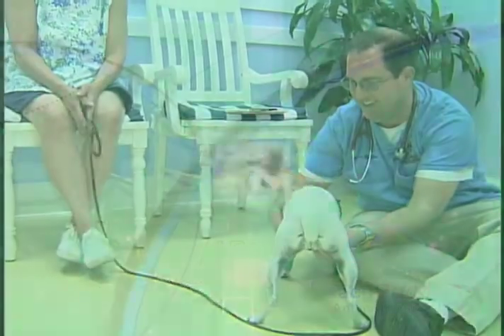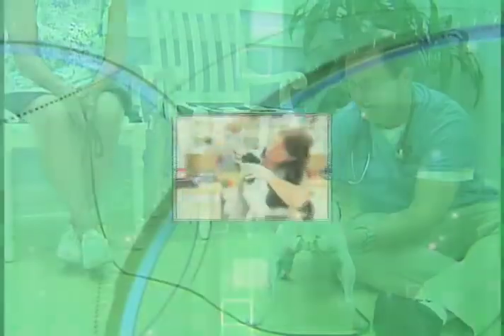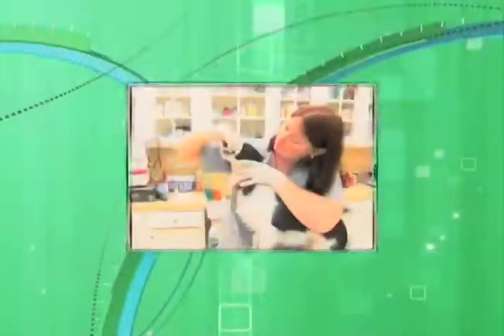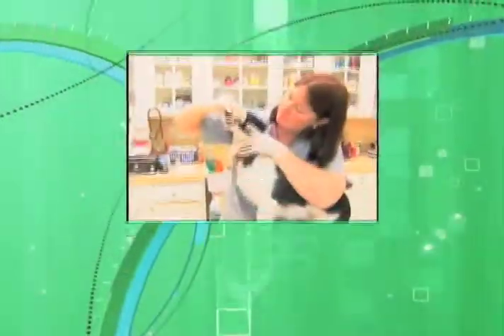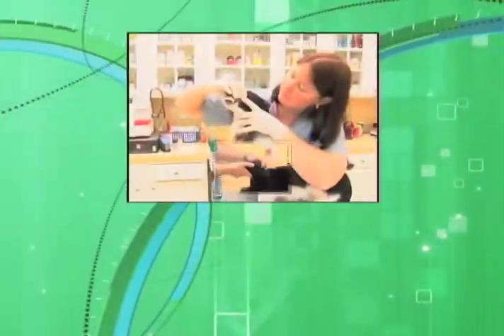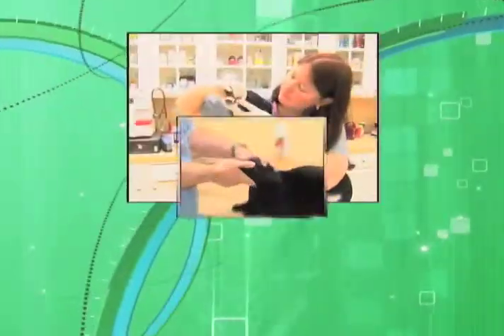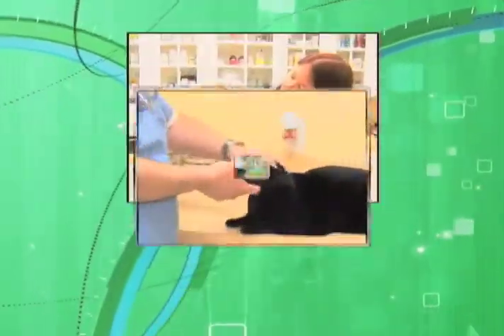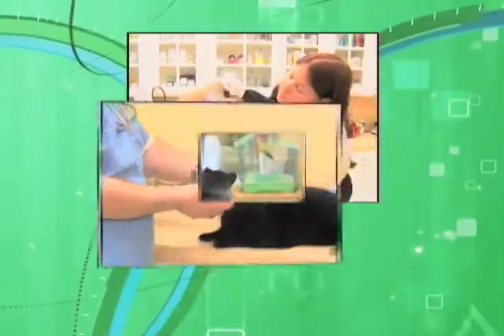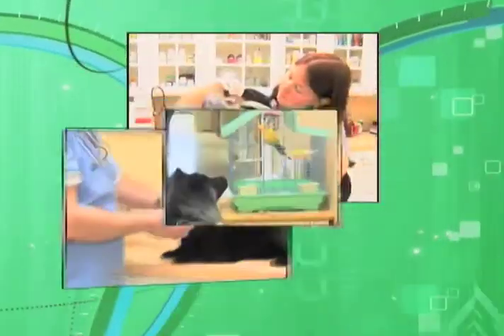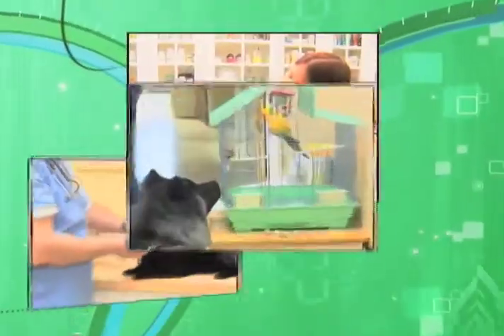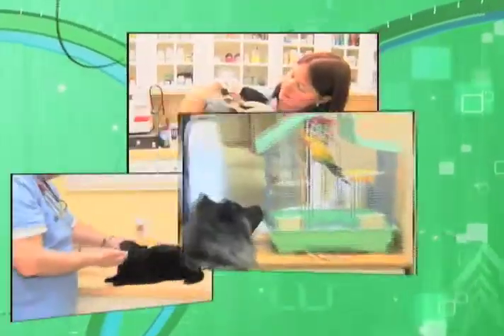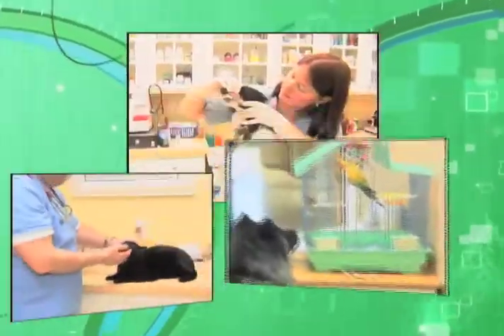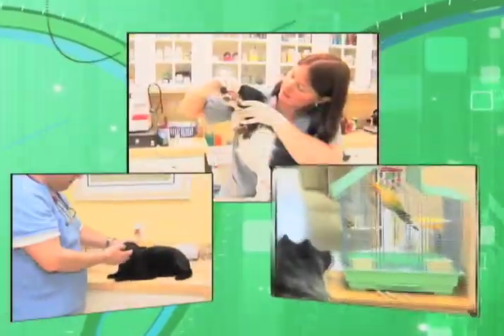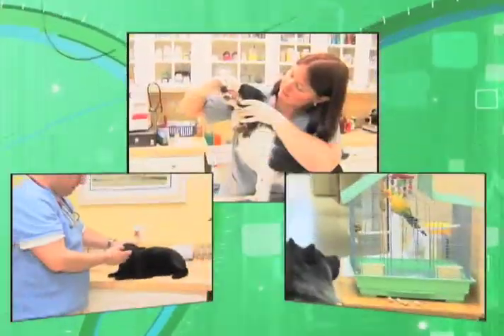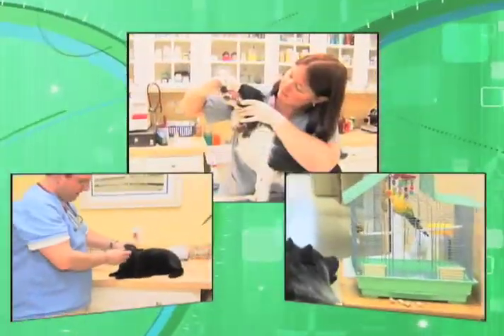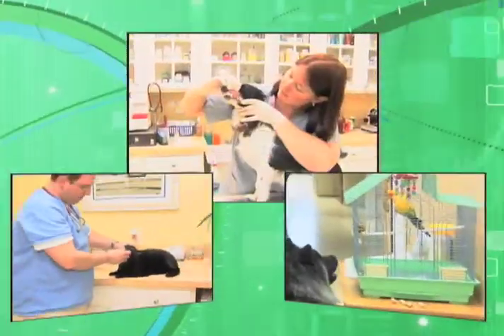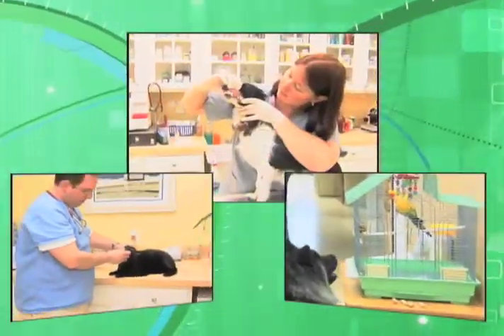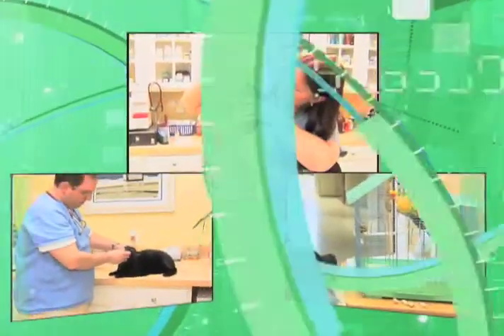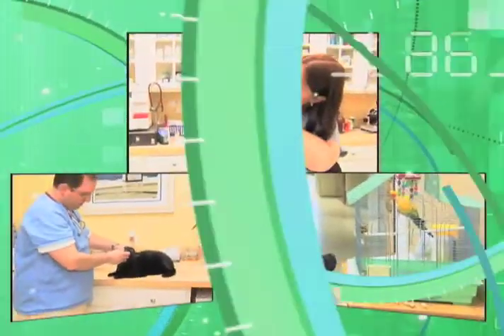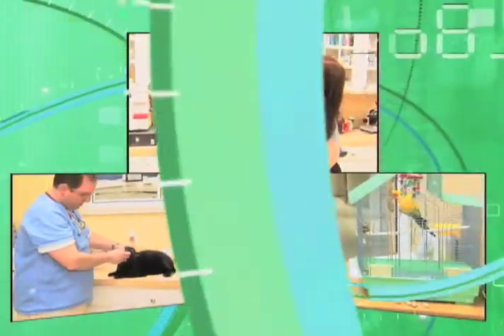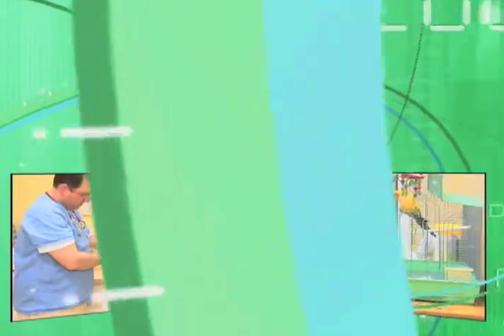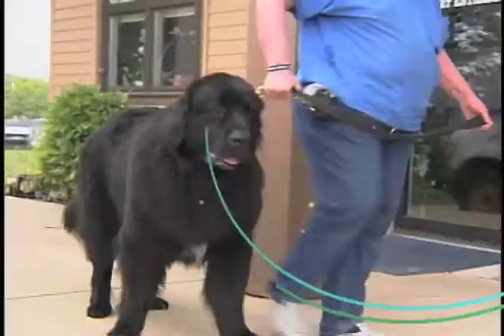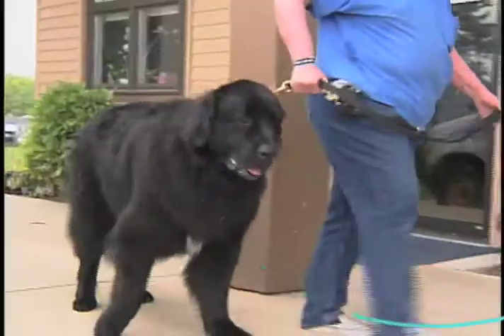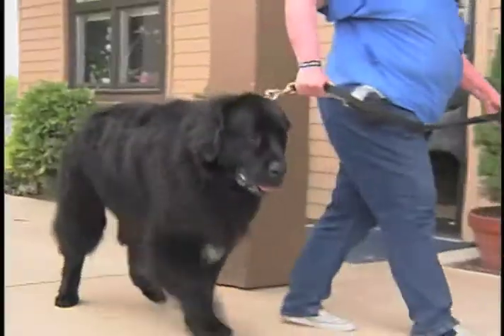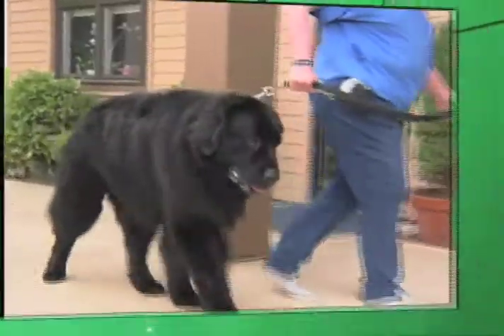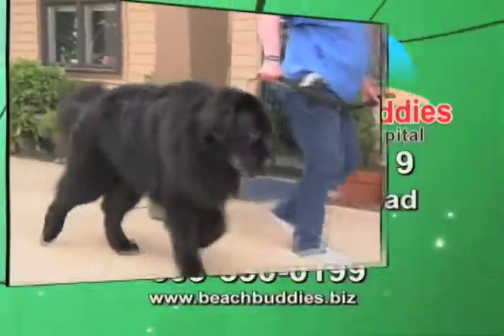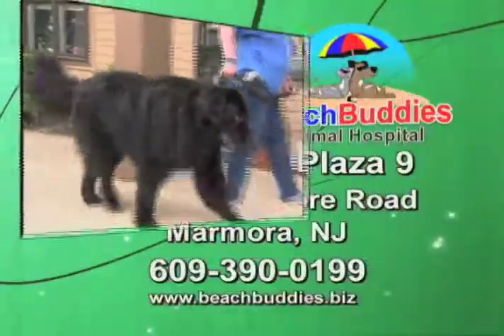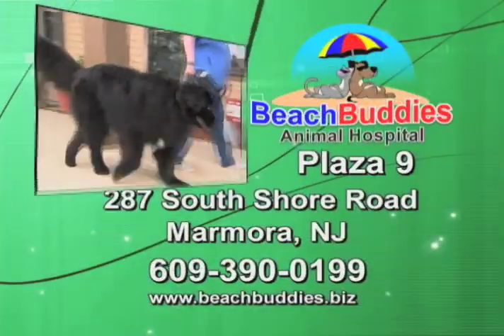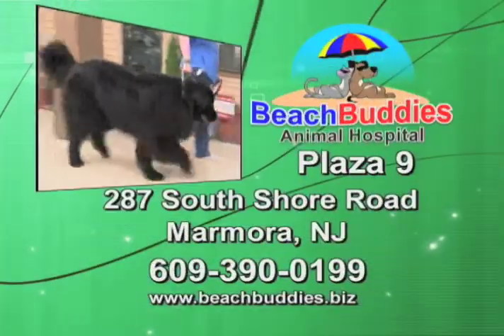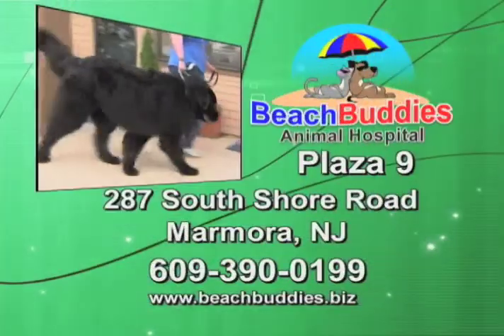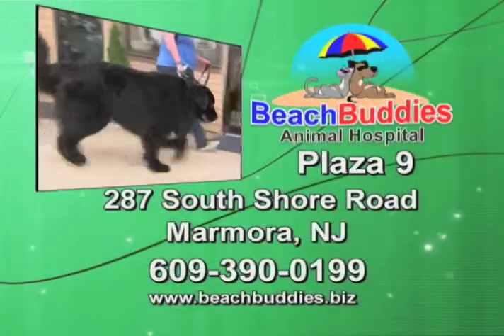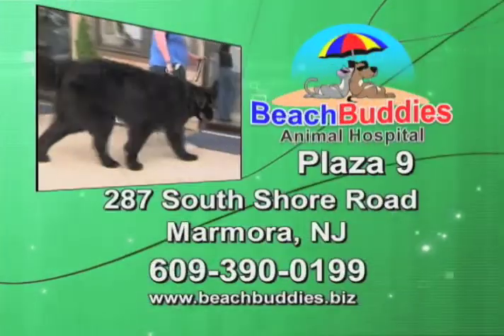Bring your dog, cat, or exotic pet to visit Dr. Matt. If it fits through the door, we'll see it!